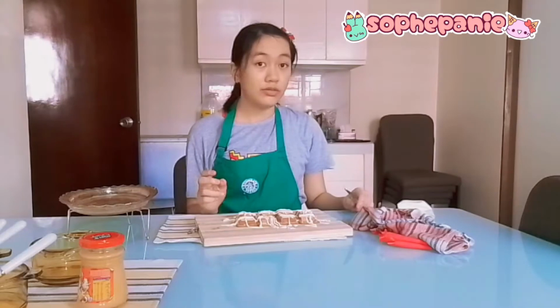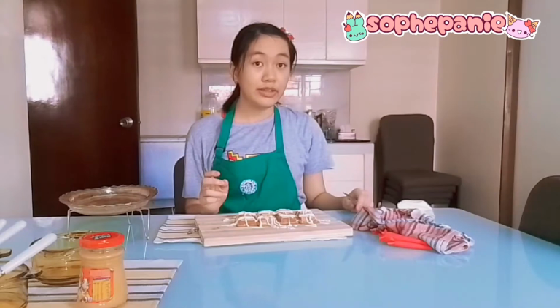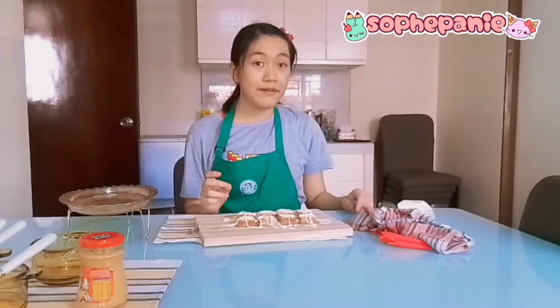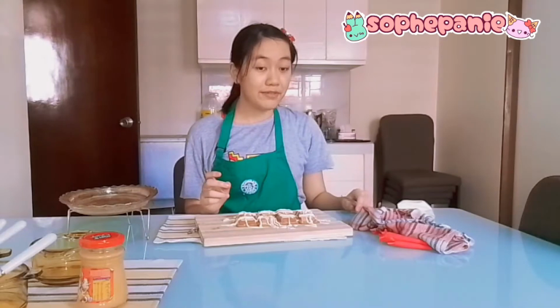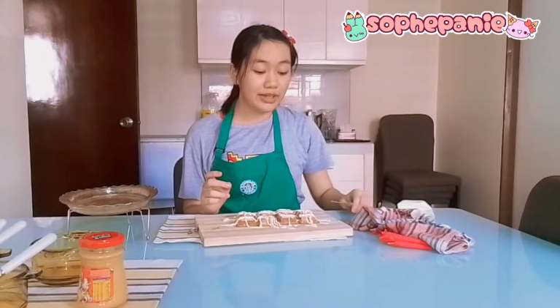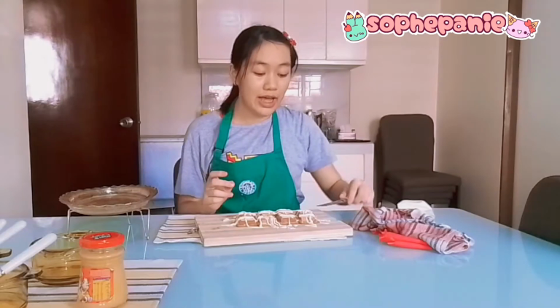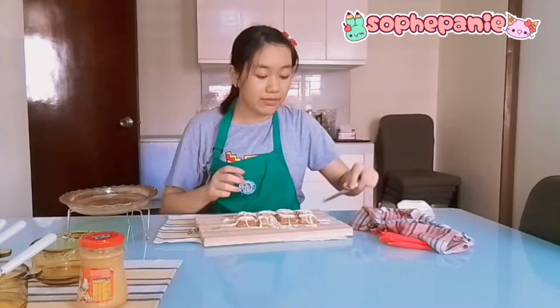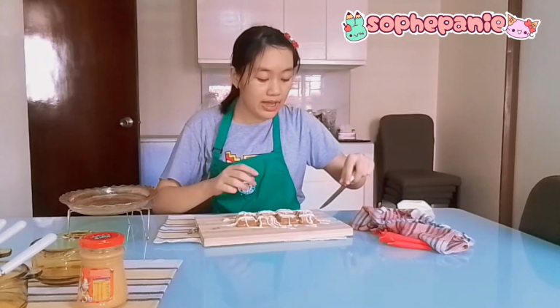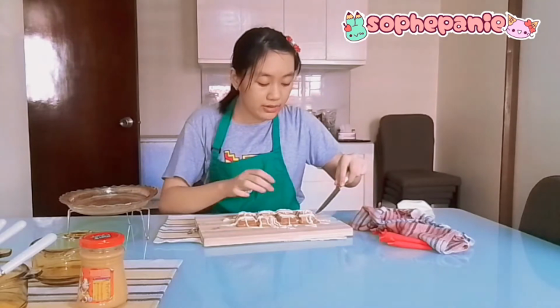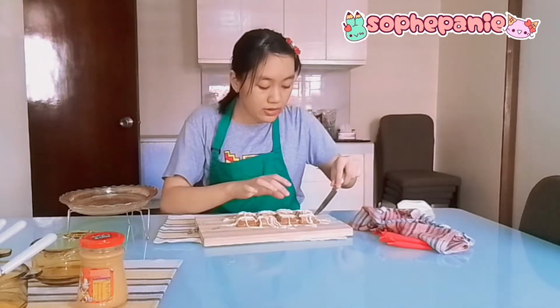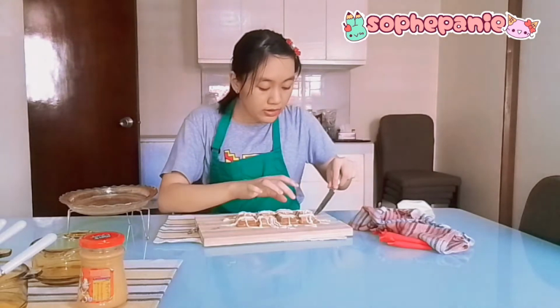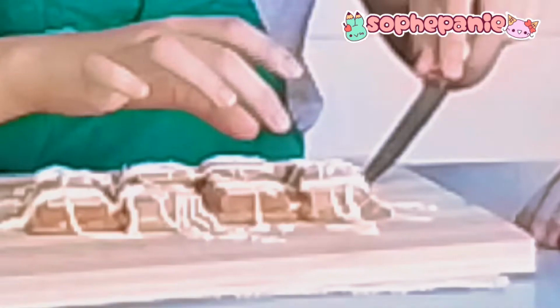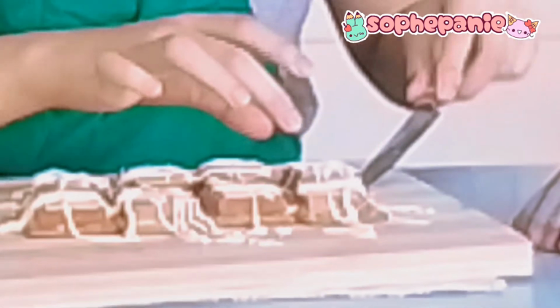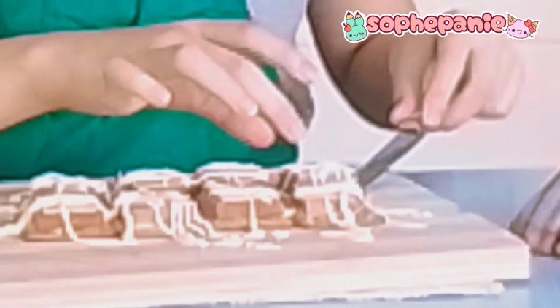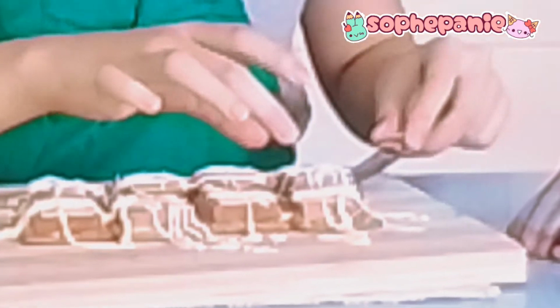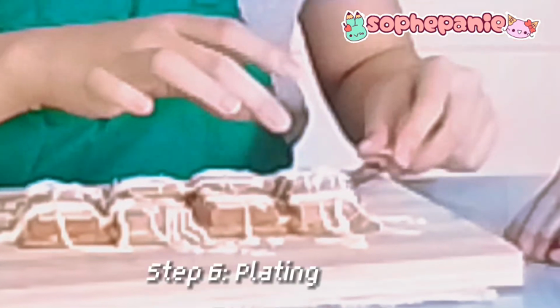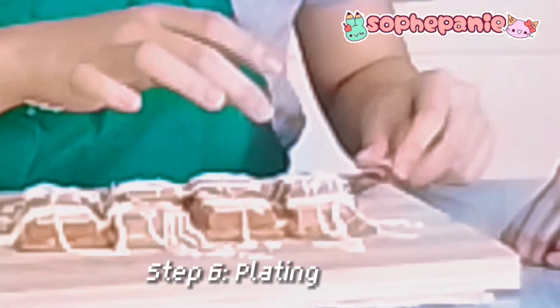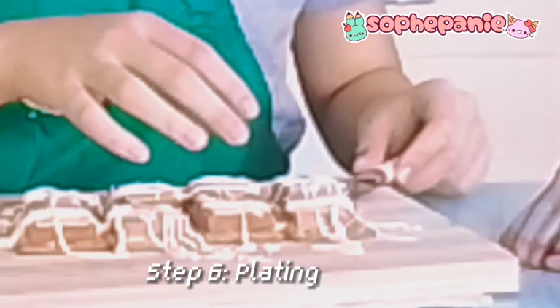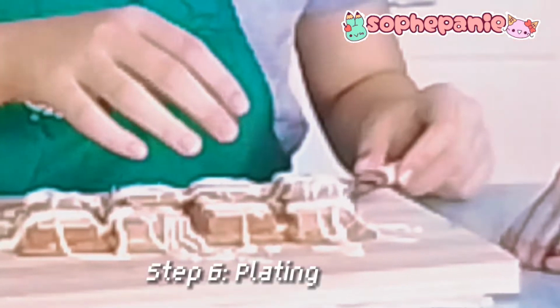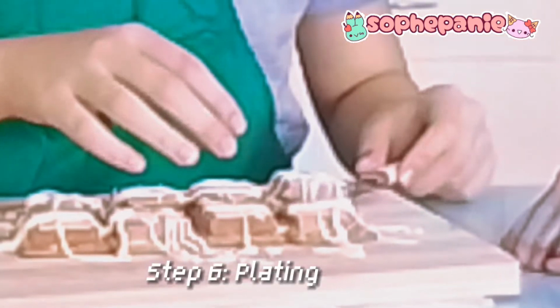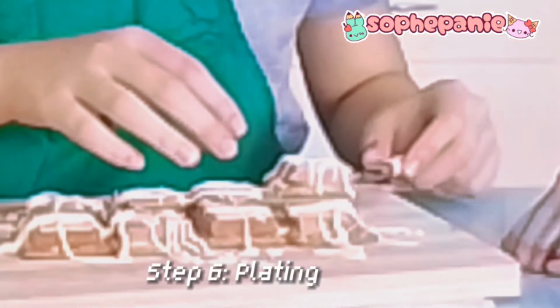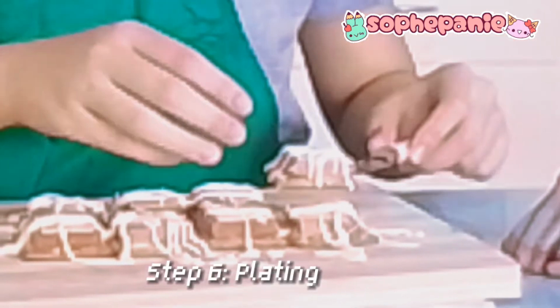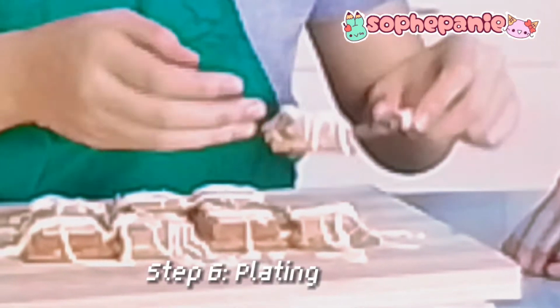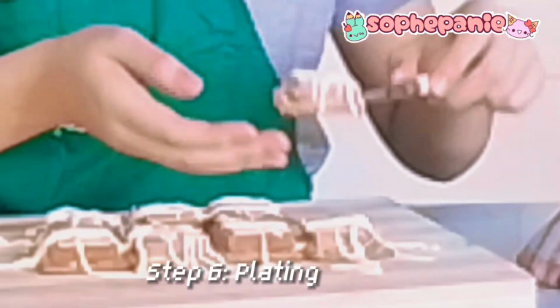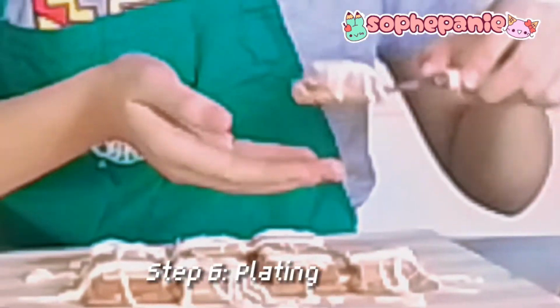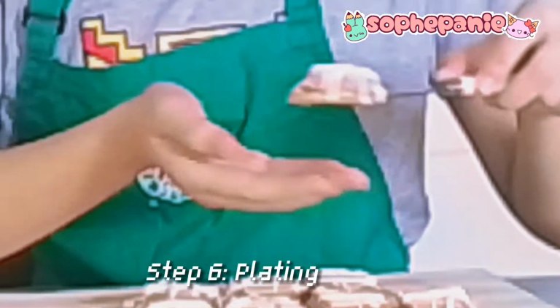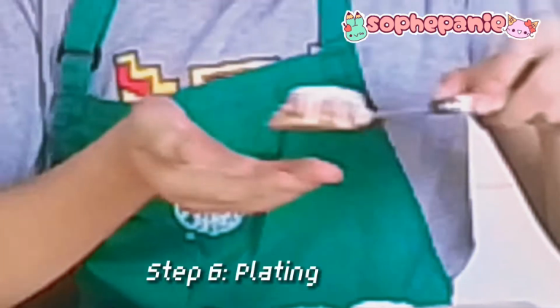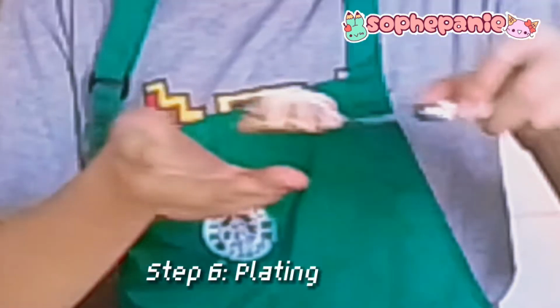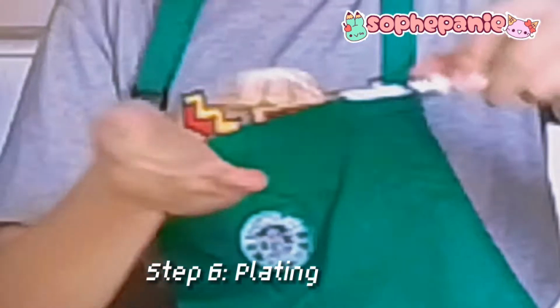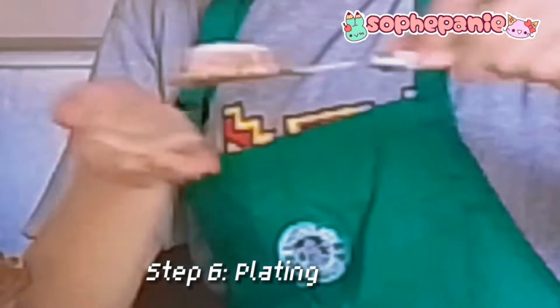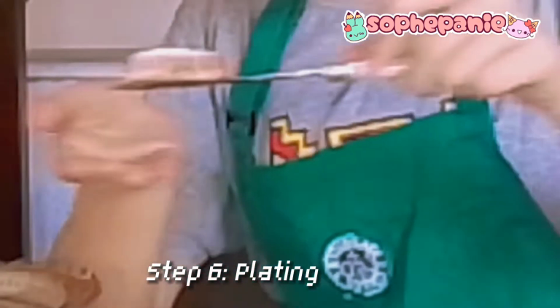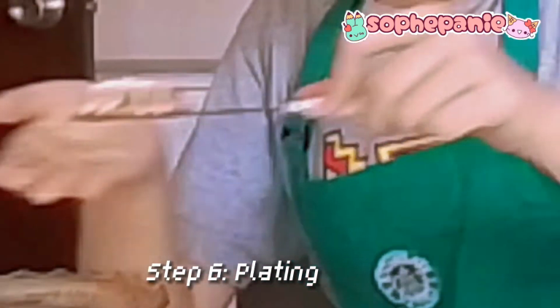So, carefully, I will wrap it. Carefully, open the knife on your teeth, and then put it on top.